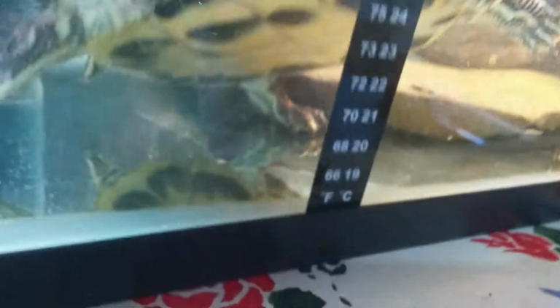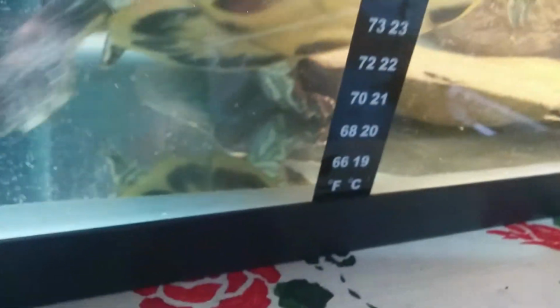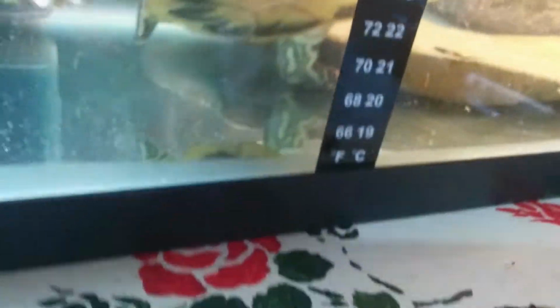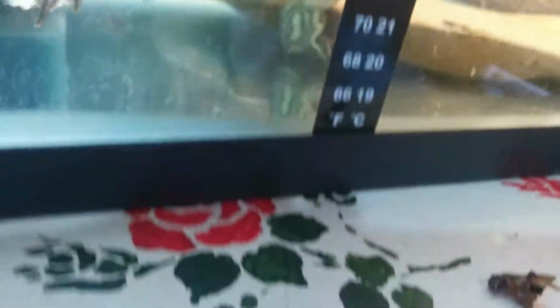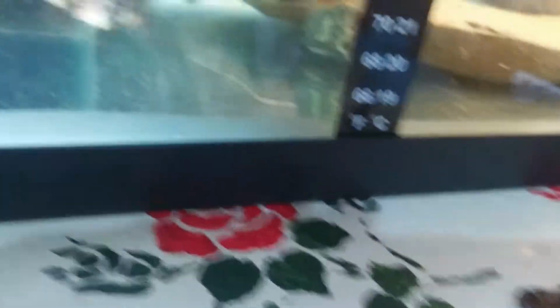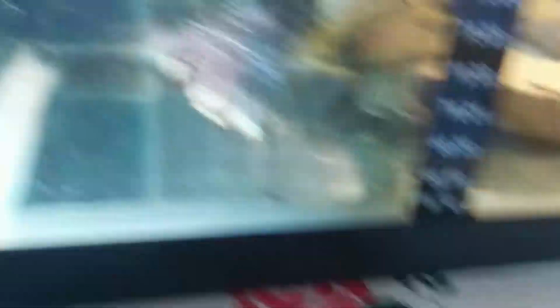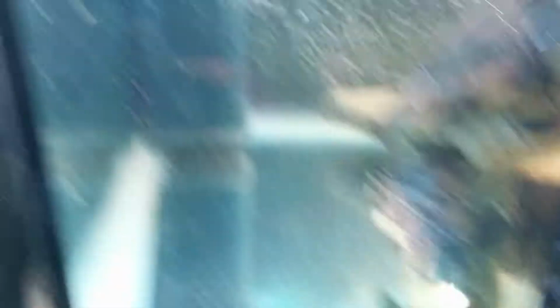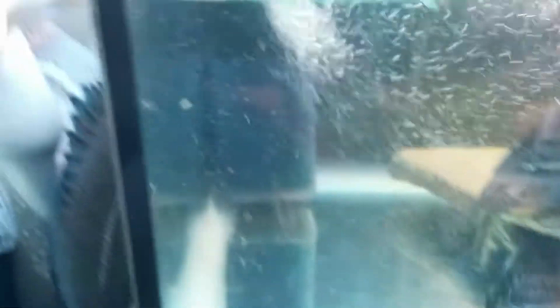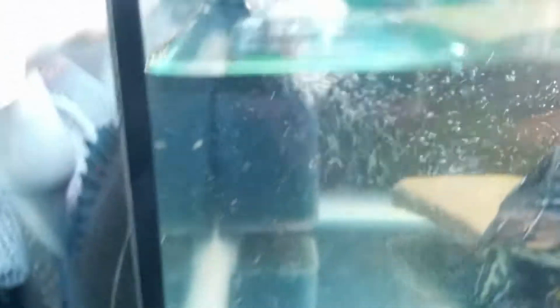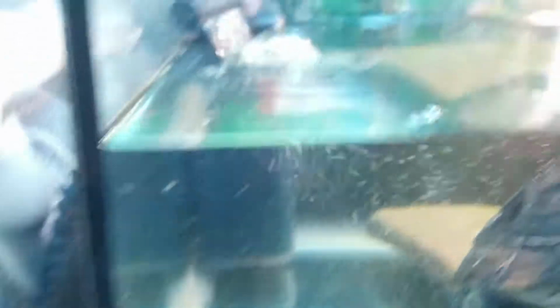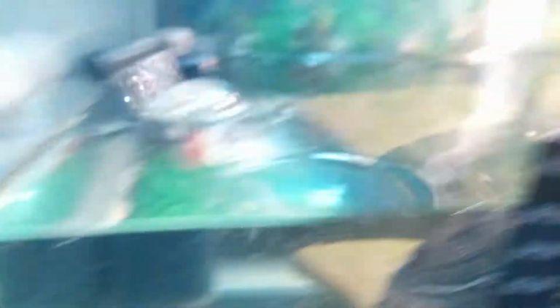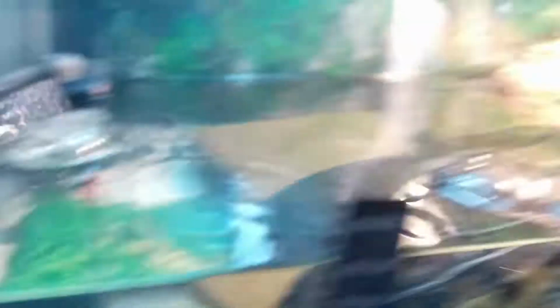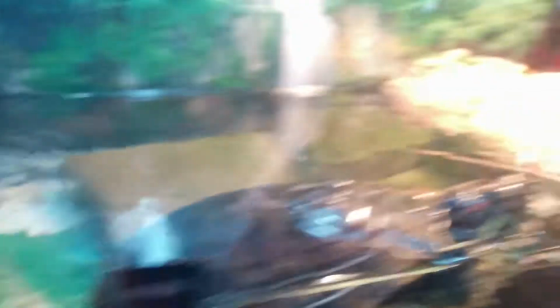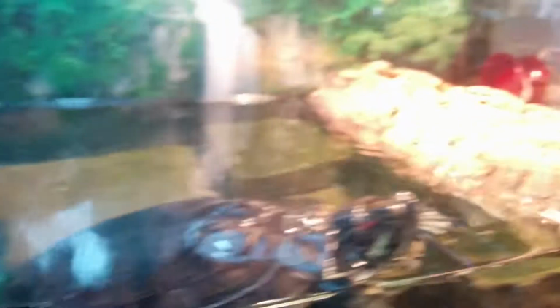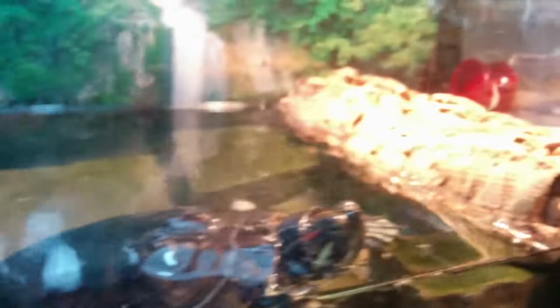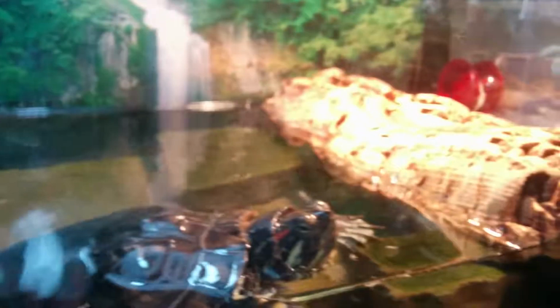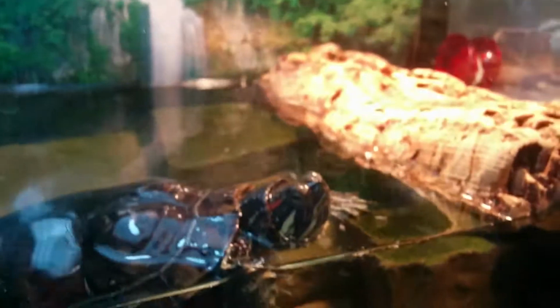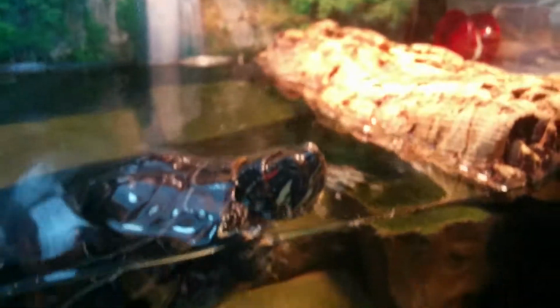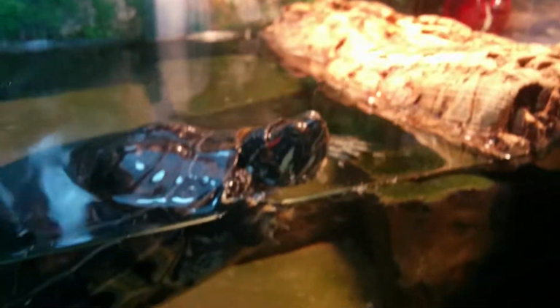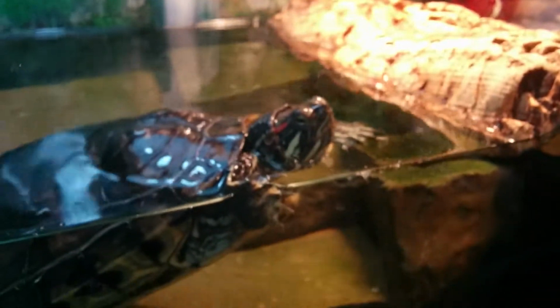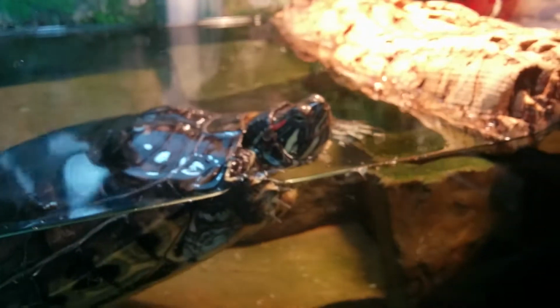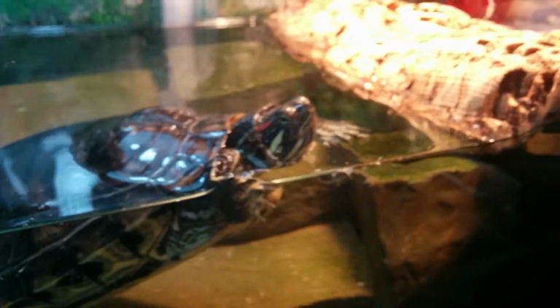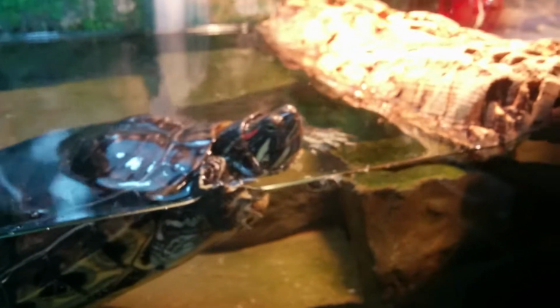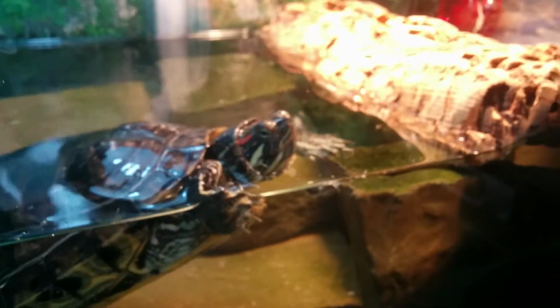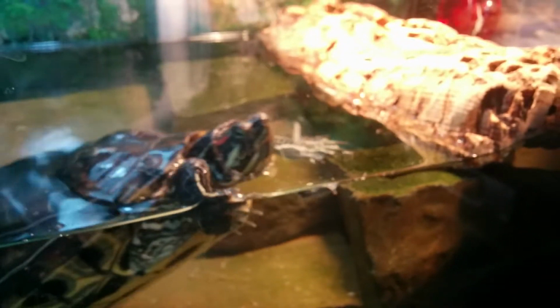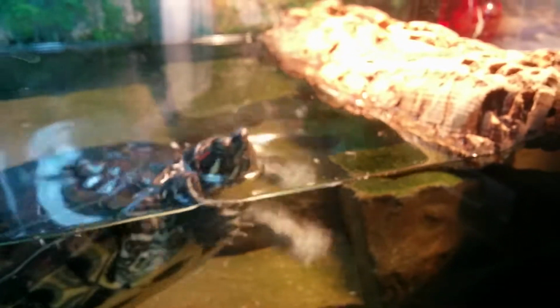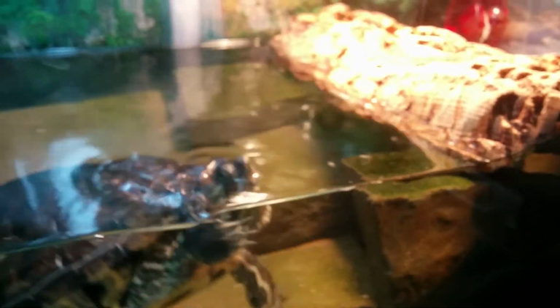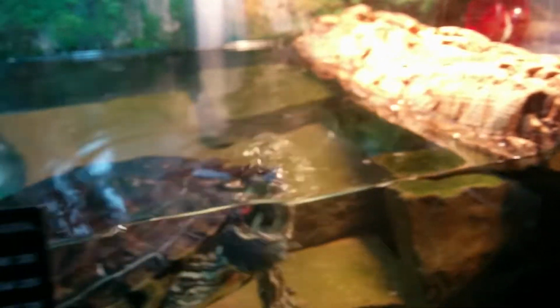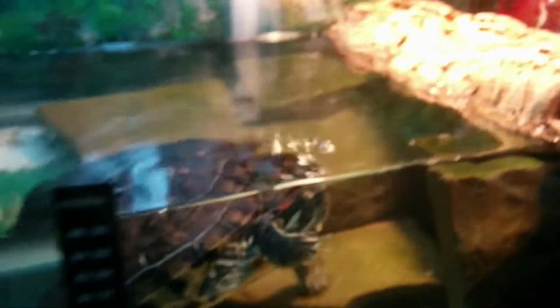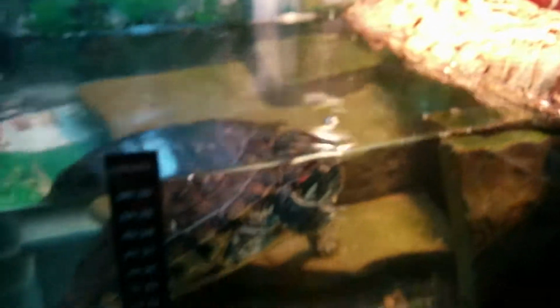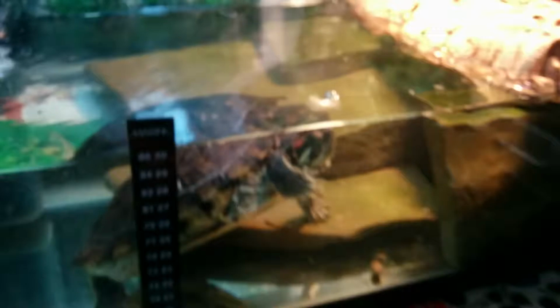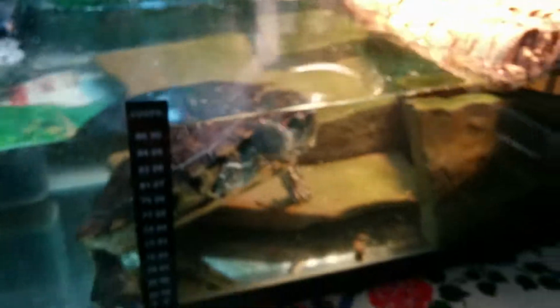I know you guys can see the water is a lot clearer now, so yeah, all right.